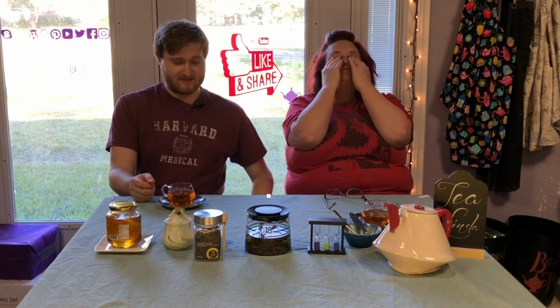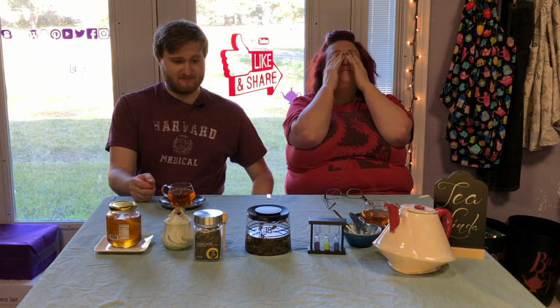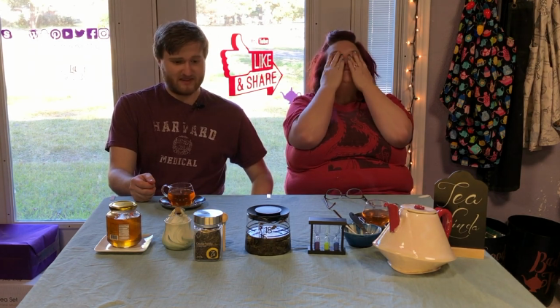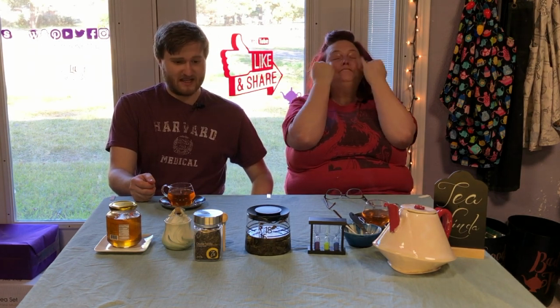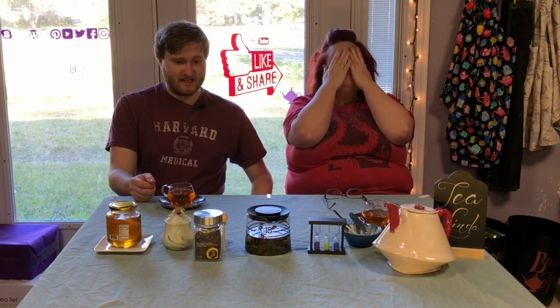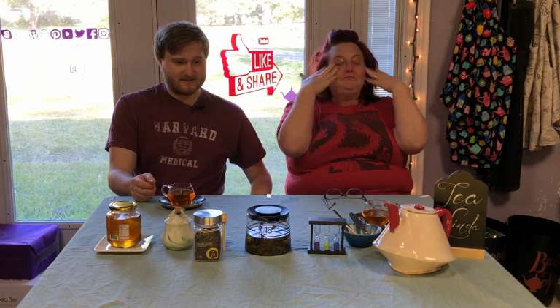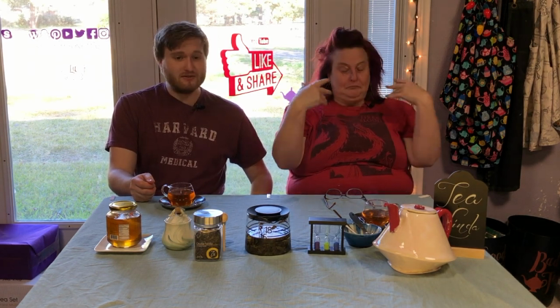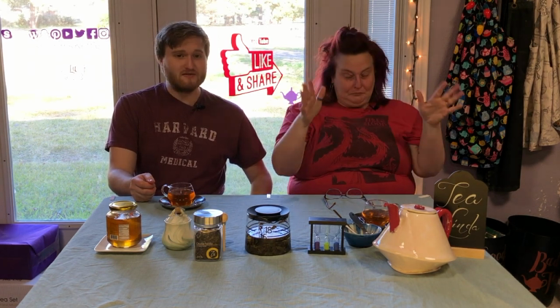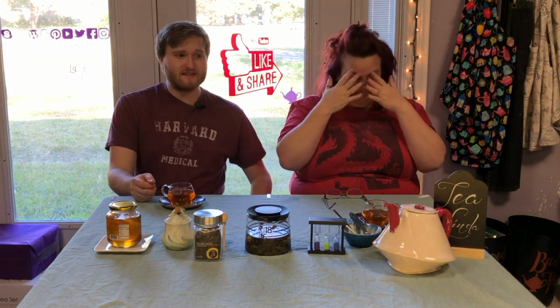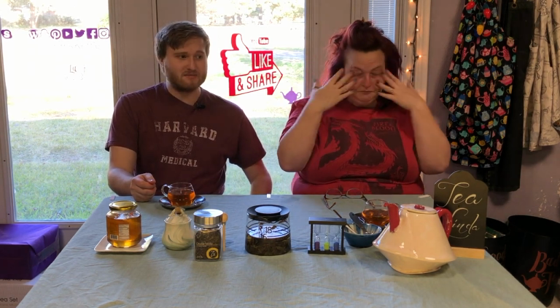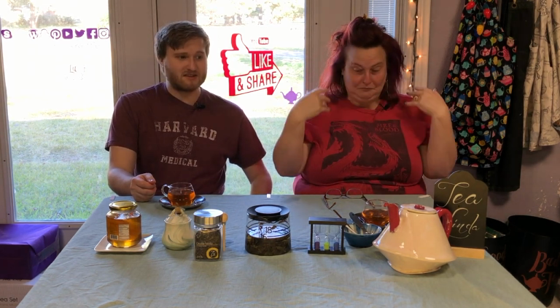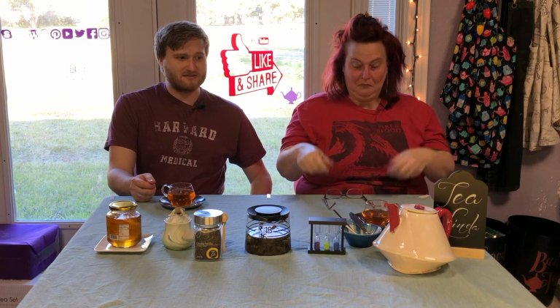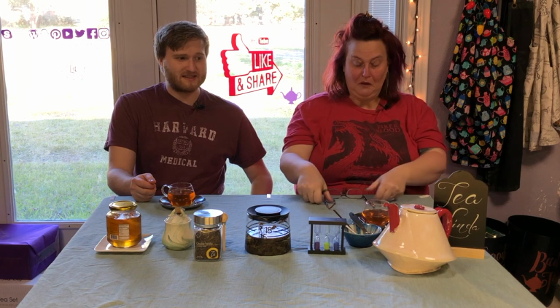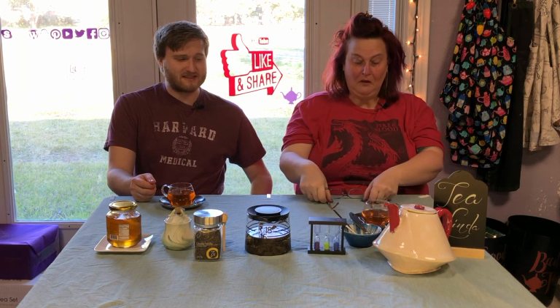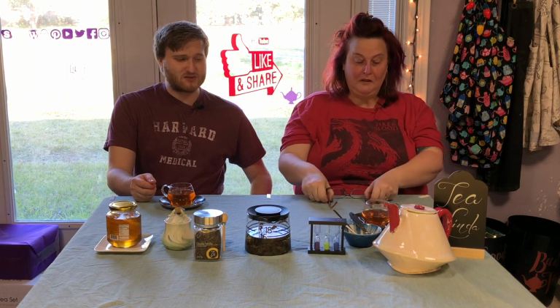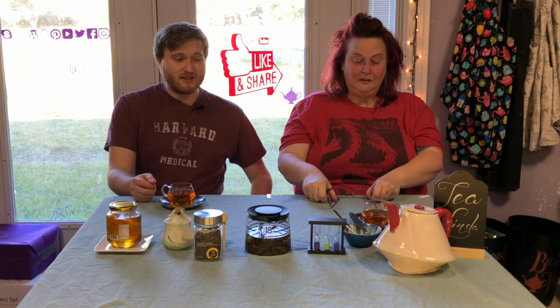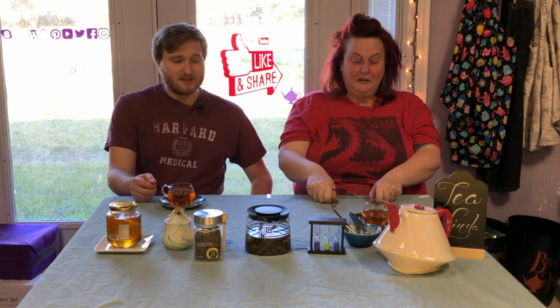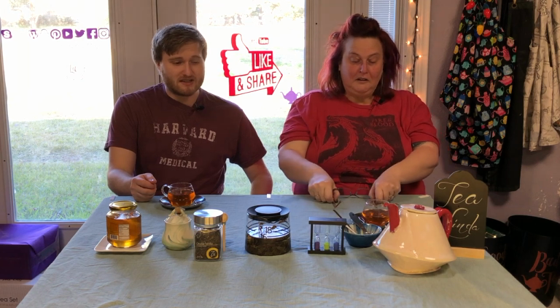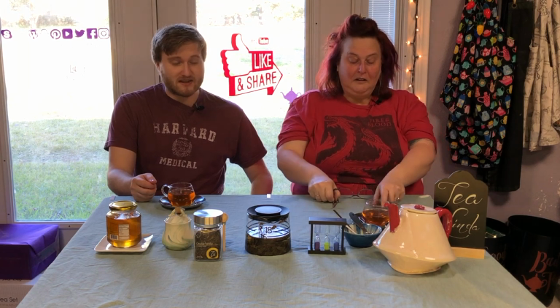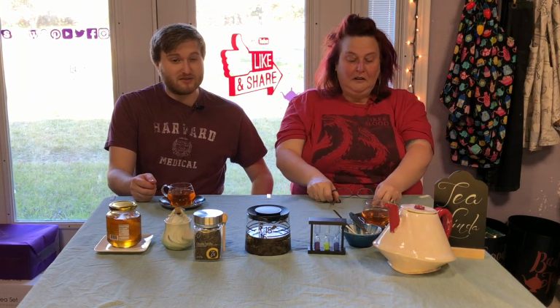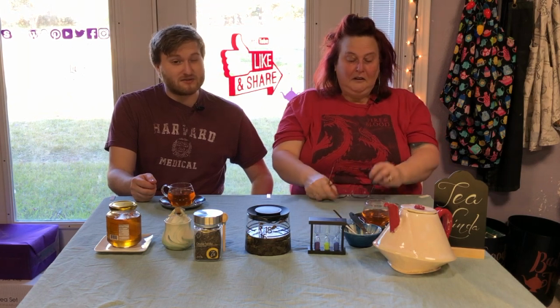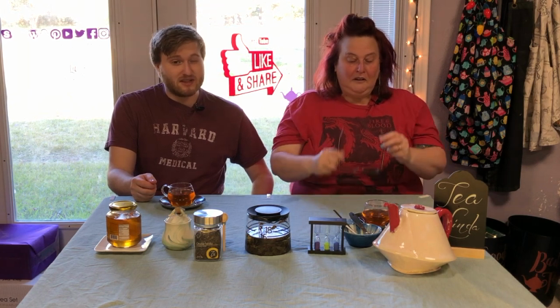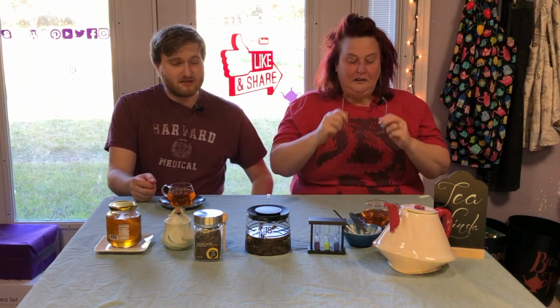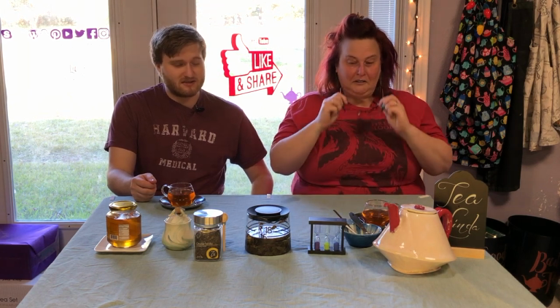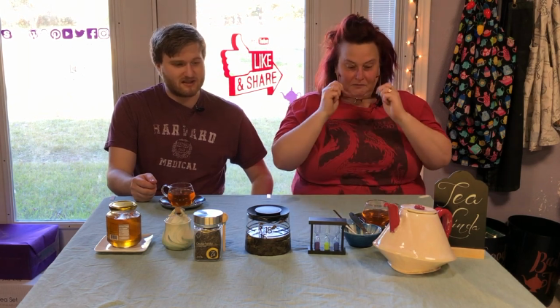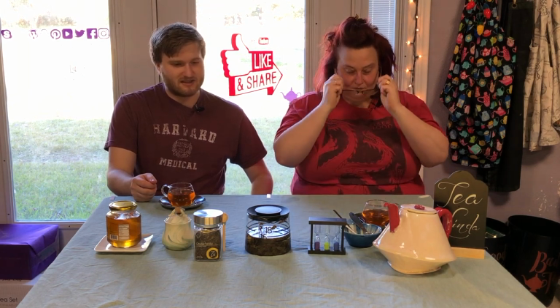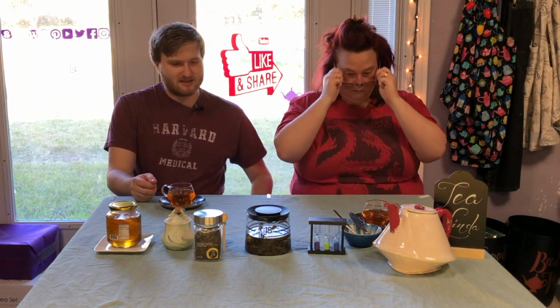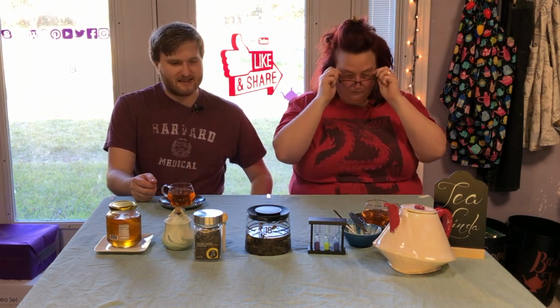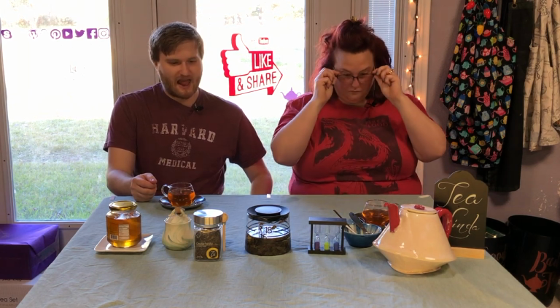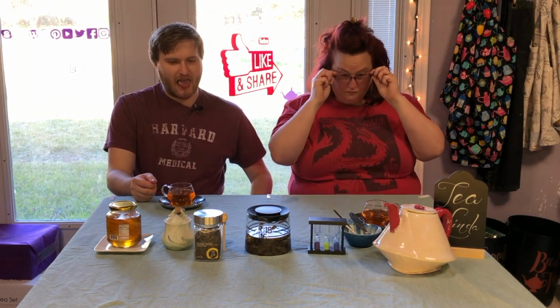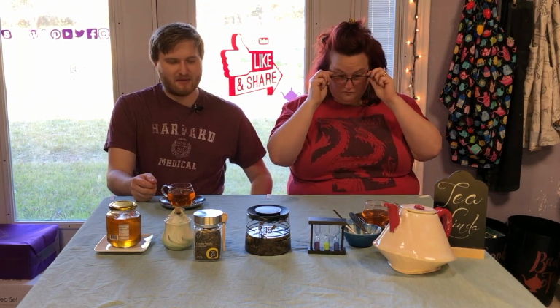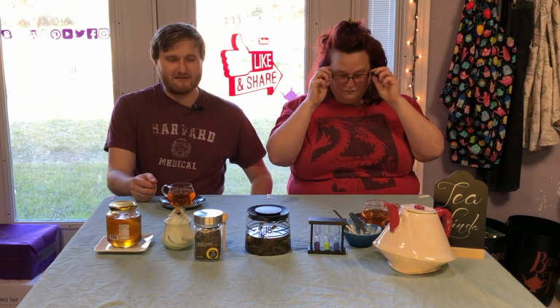It's too vanilla-y, but also like sweet — like too sweet, like painful.